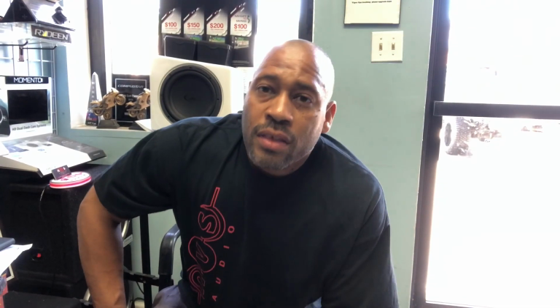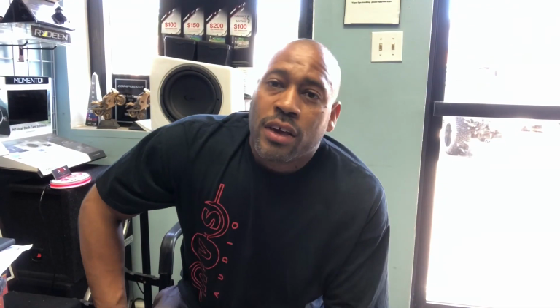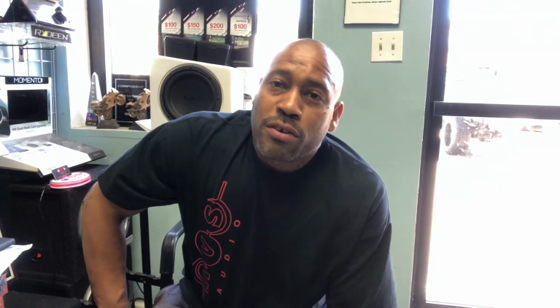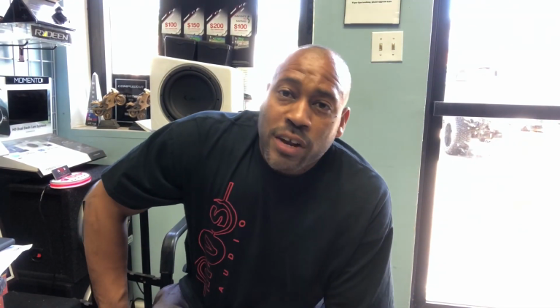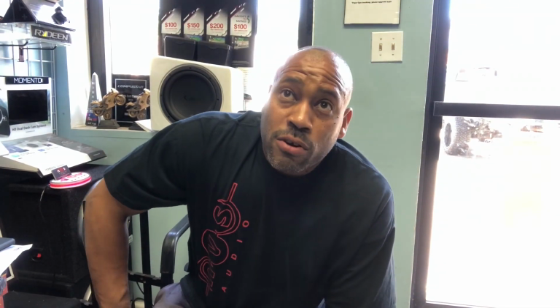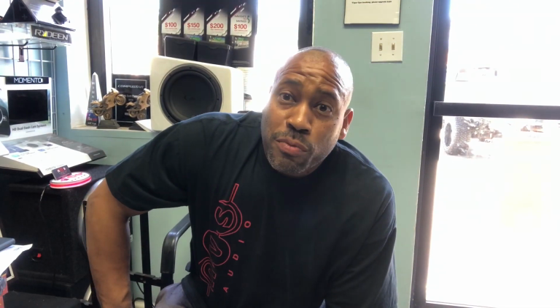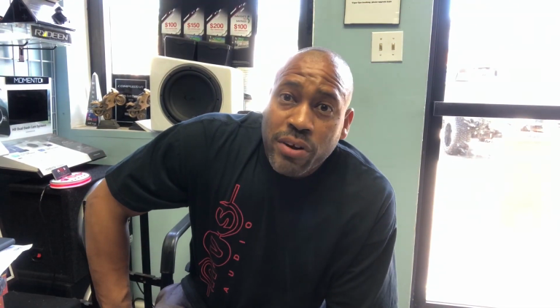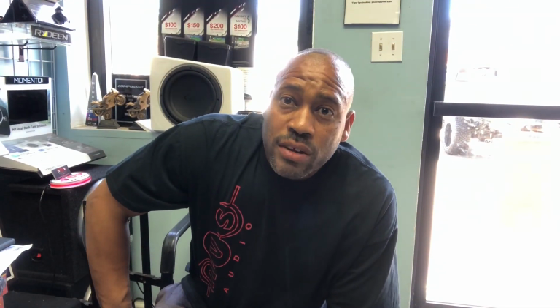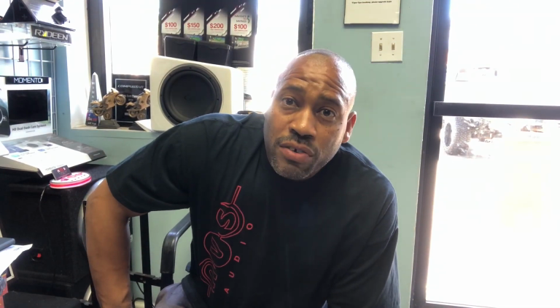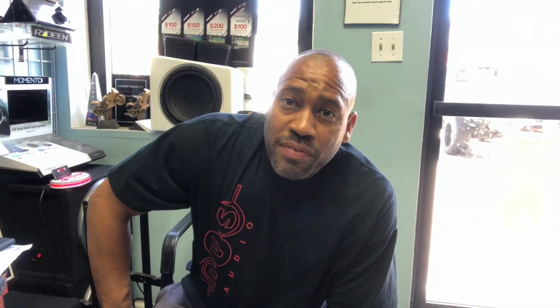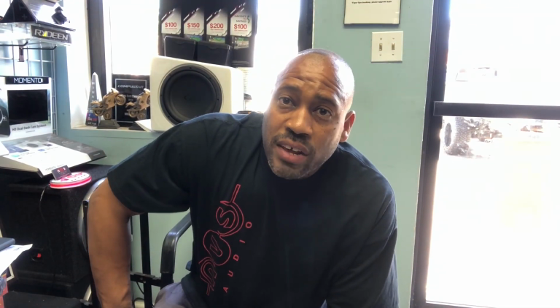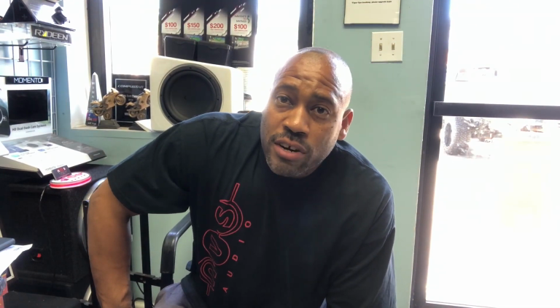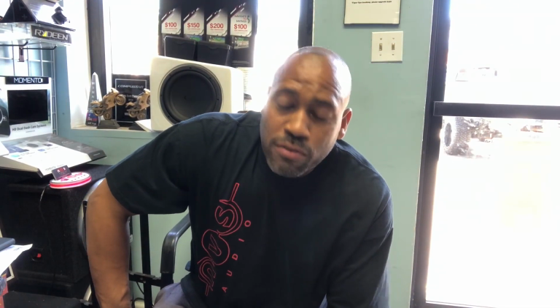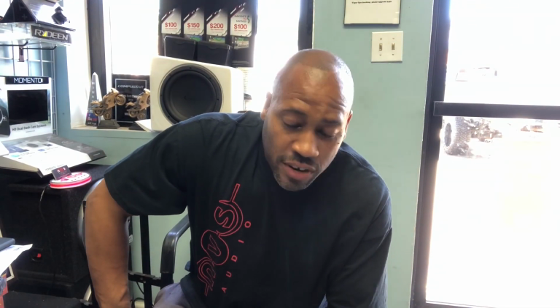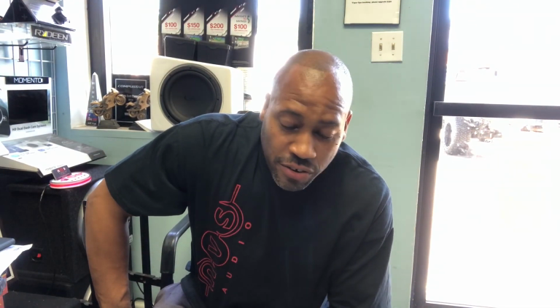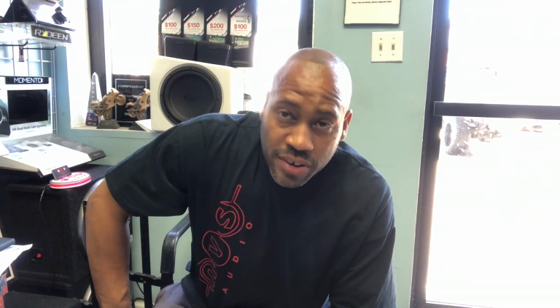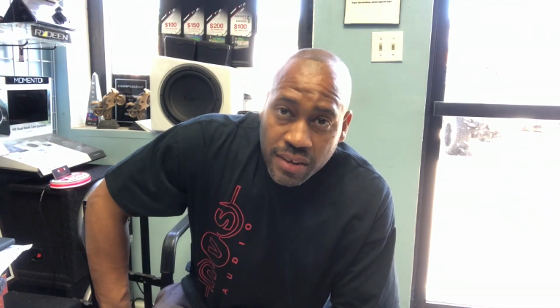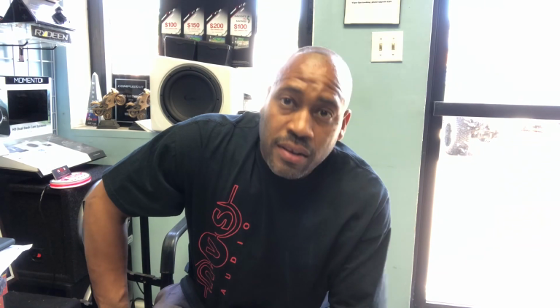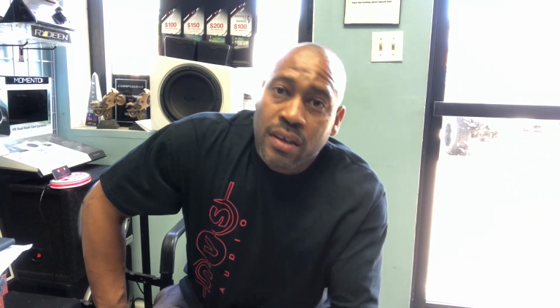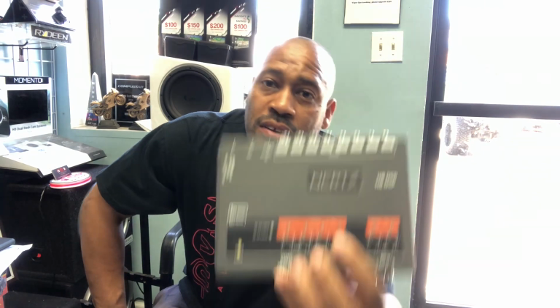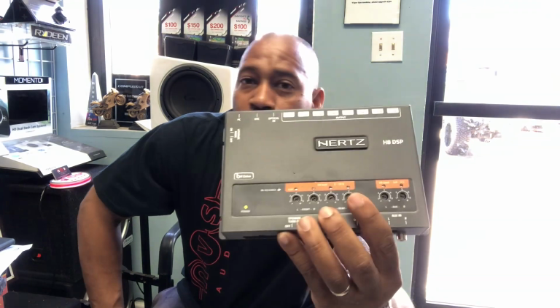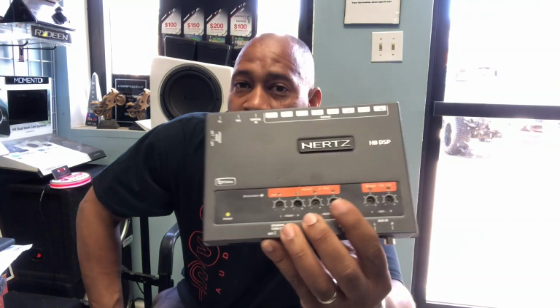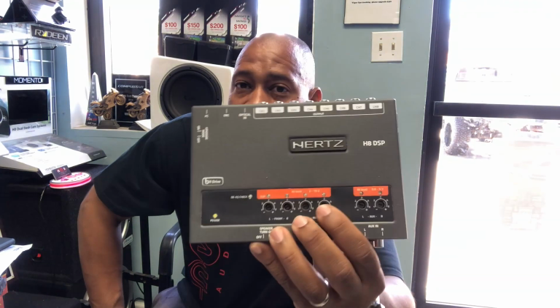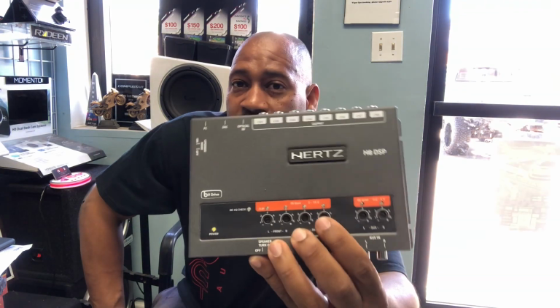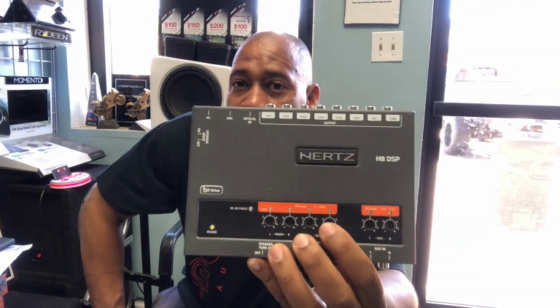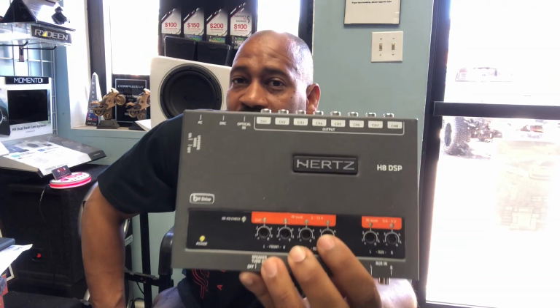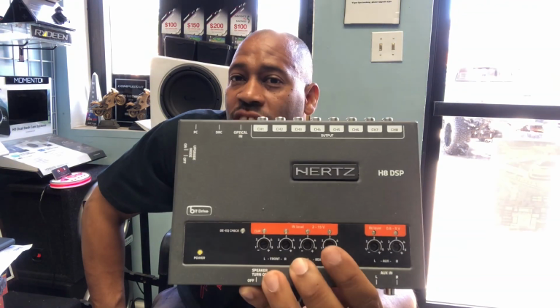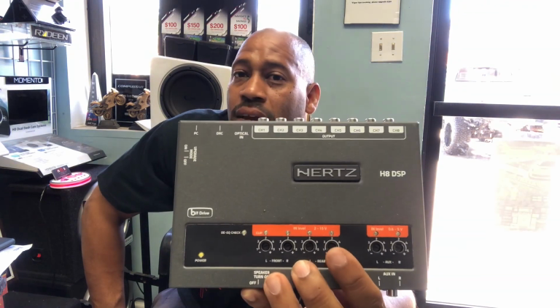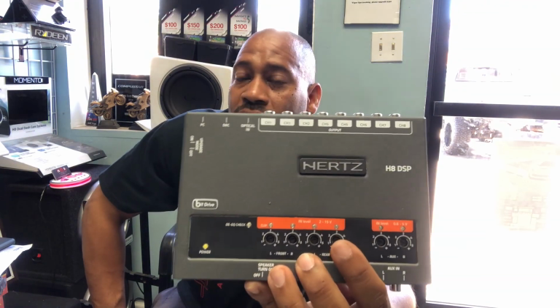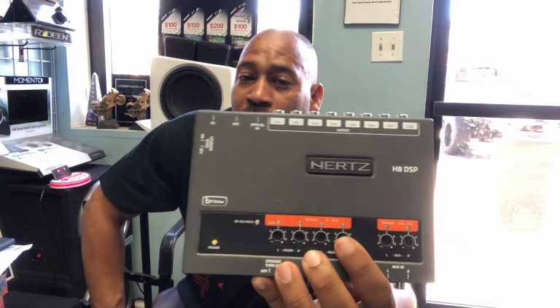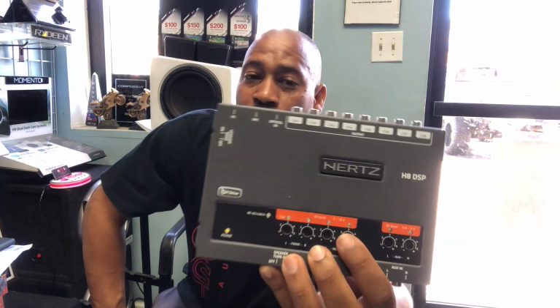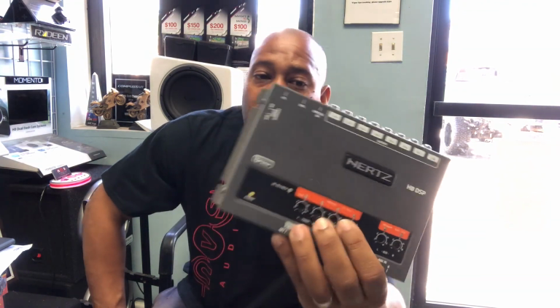How are you doing? My name is Carlos Ramirez, owner of NBS Audio in Roselle, New Jersey. I just want to discuss the Hertz H8 DSP quickly.